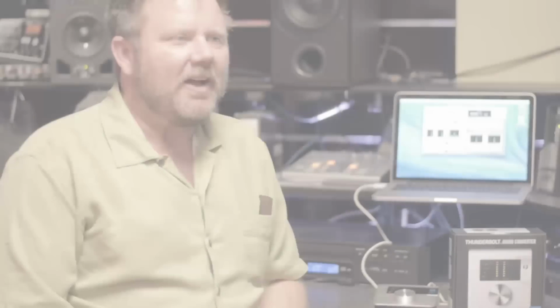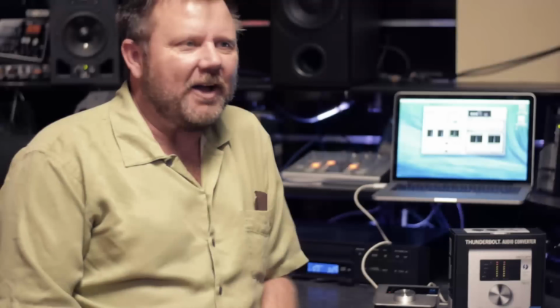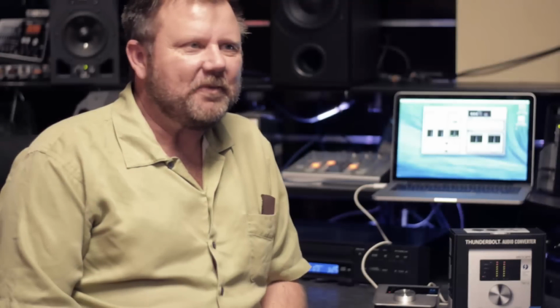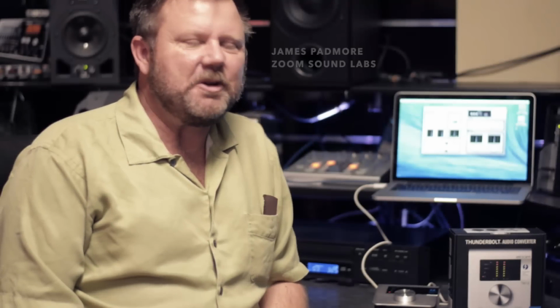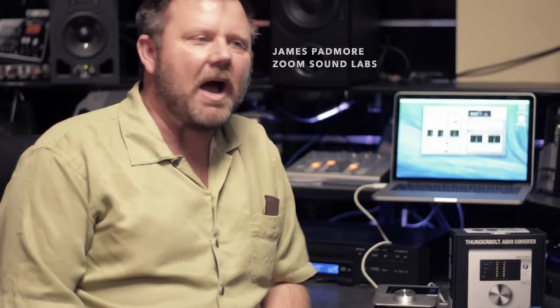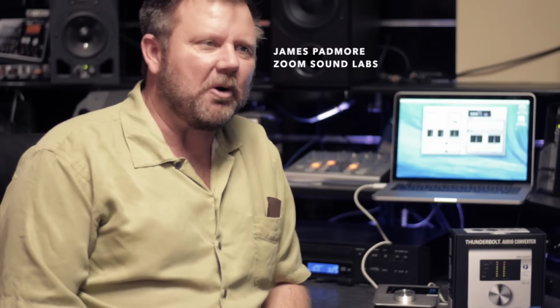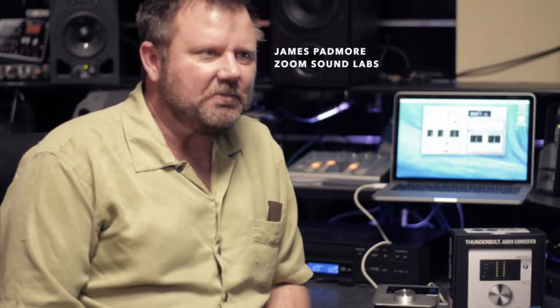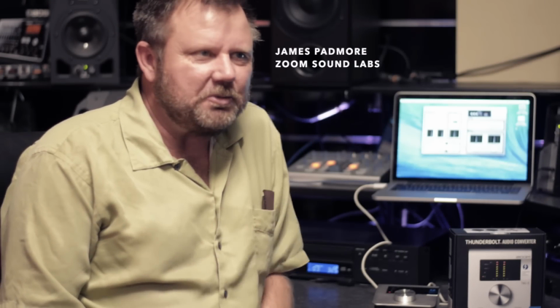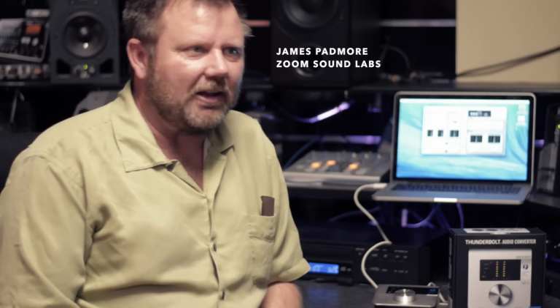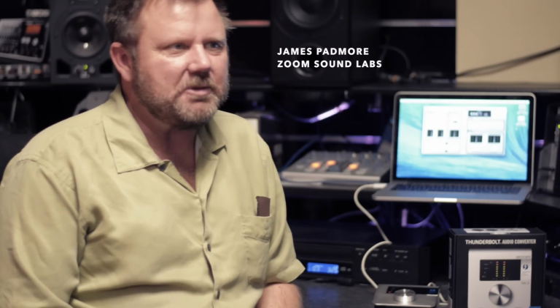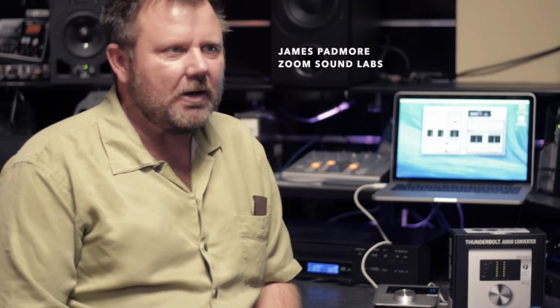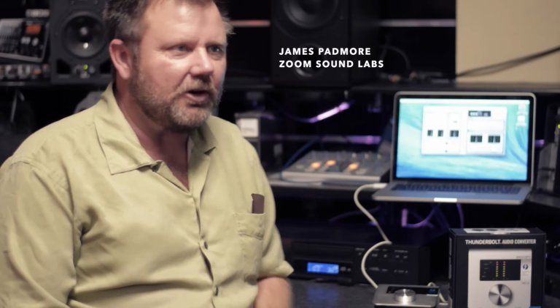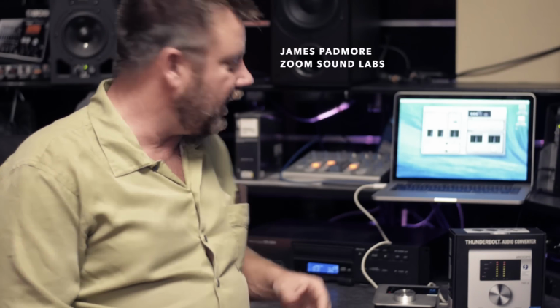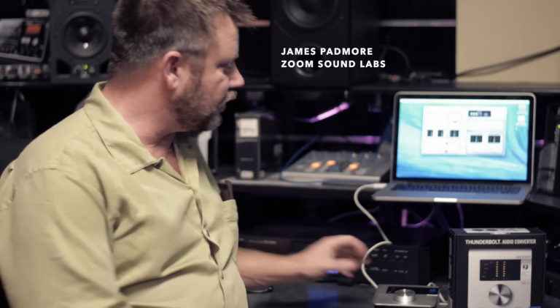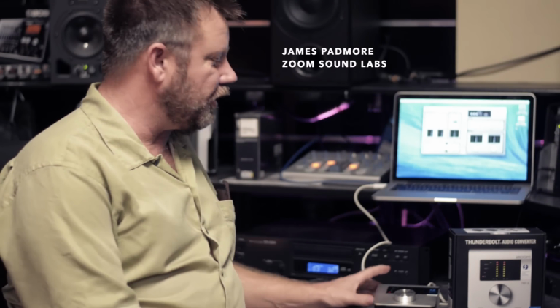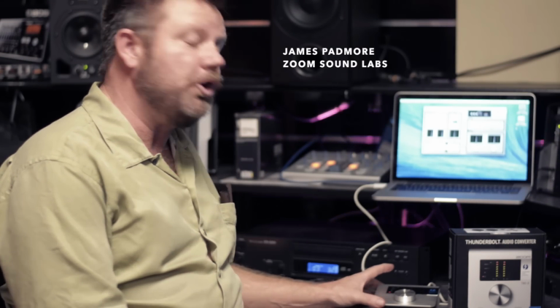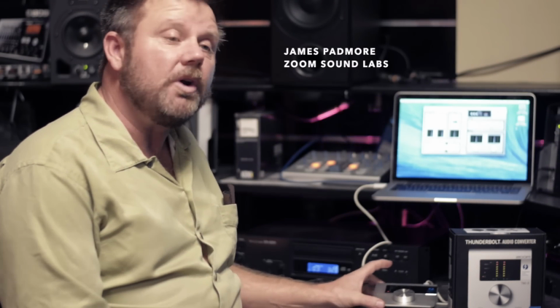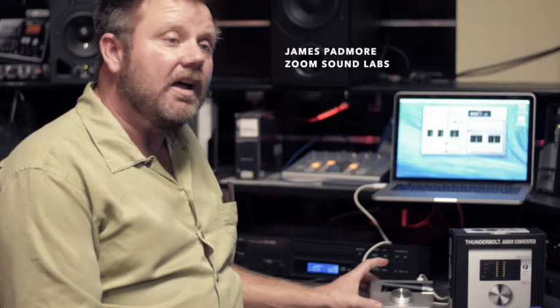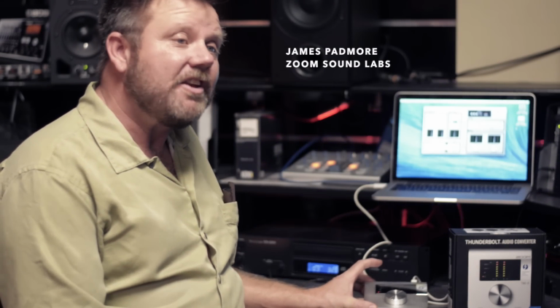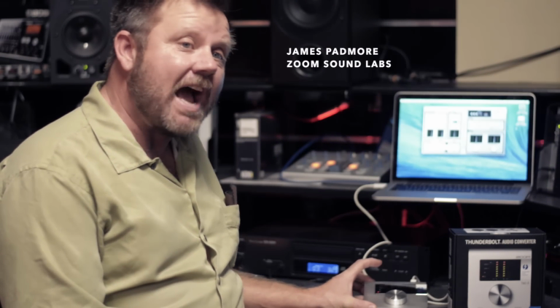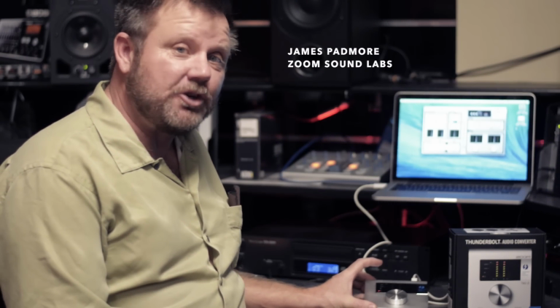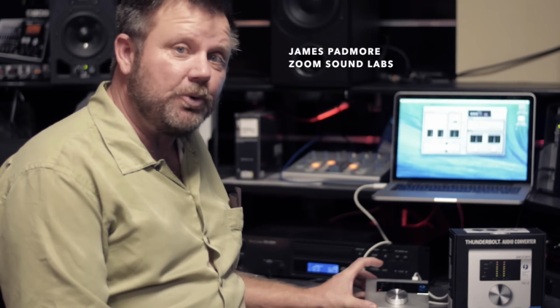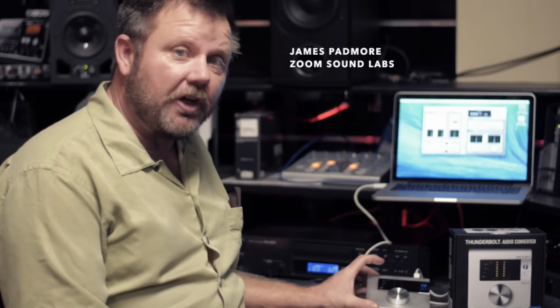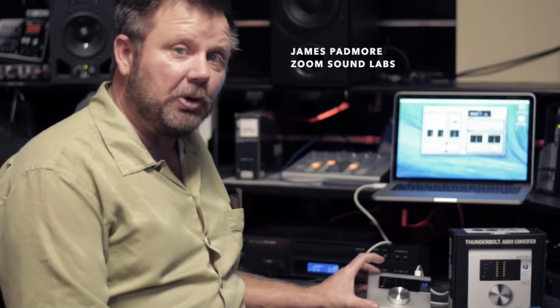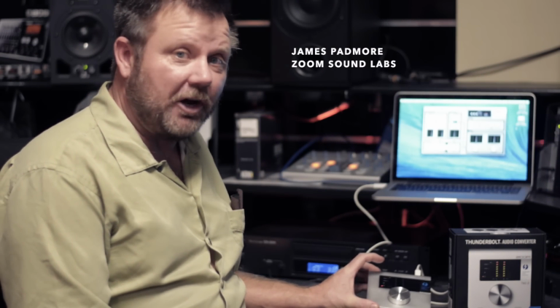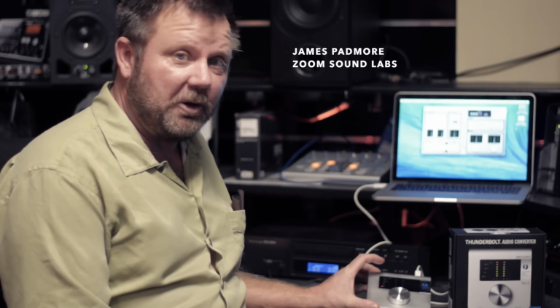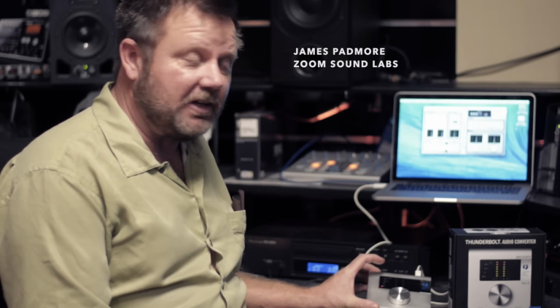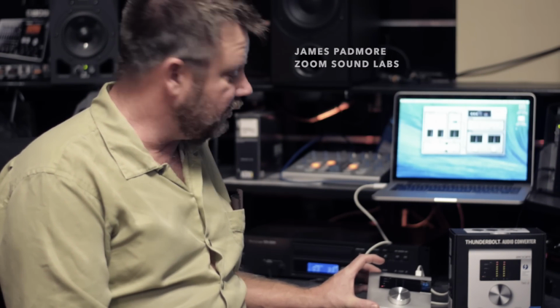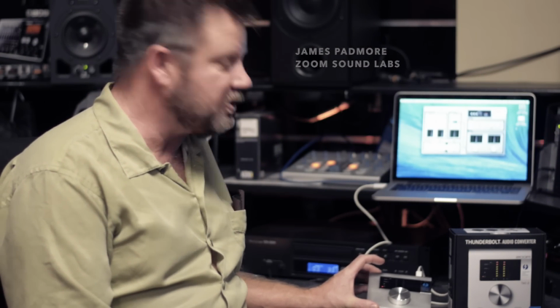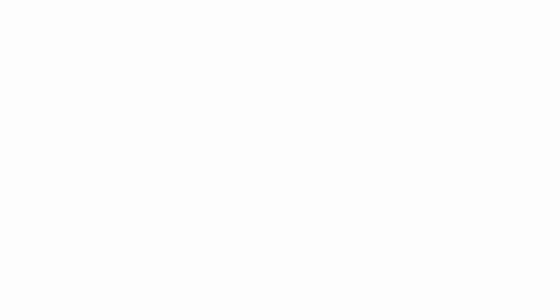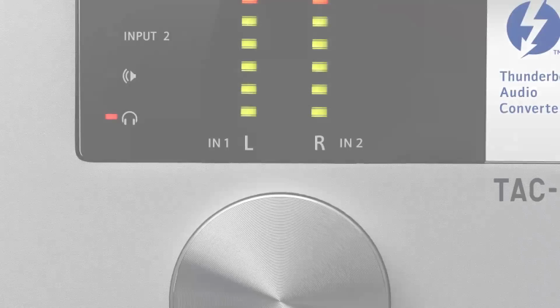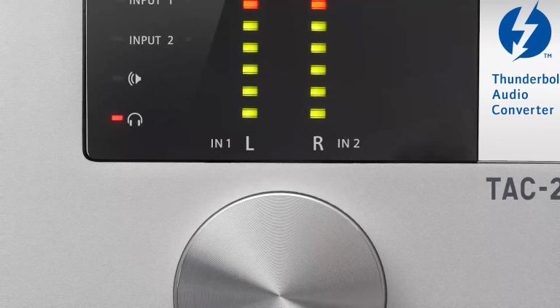Hi, I'm Jim Palmore from Zoom Soundlabs. I'm here today to show you the new TAC-2 Thunderbolt audio interface from Zoom Soundlabs.